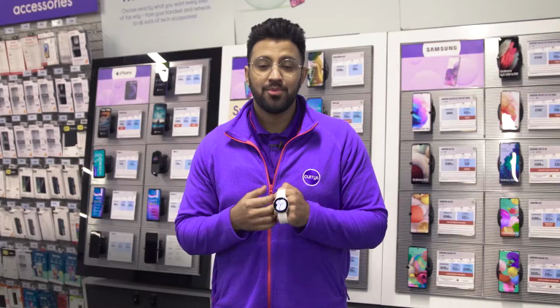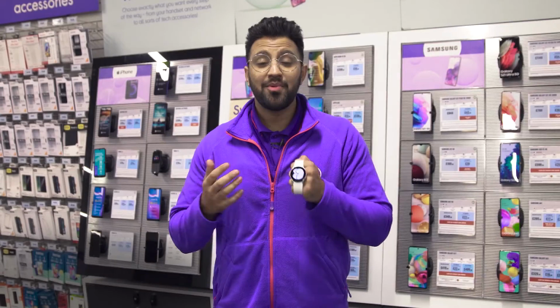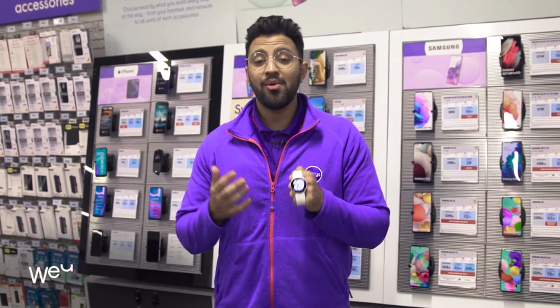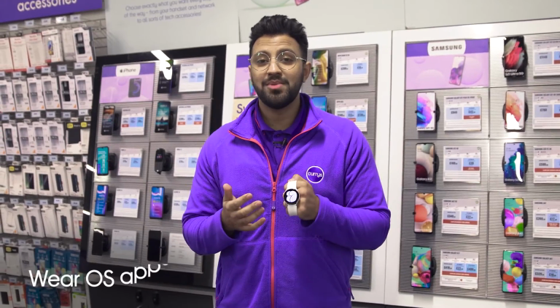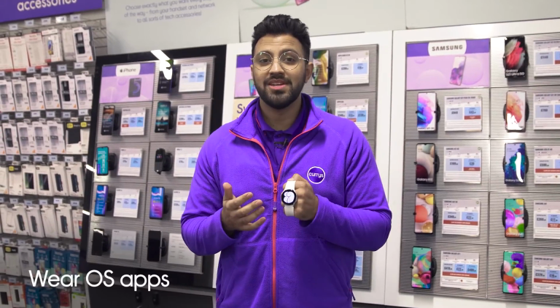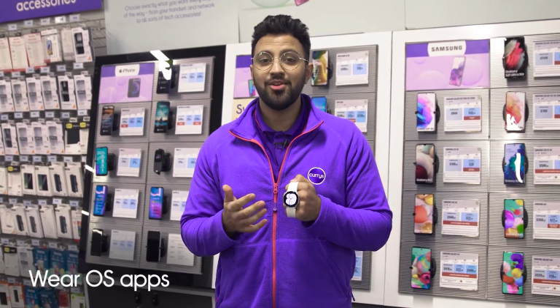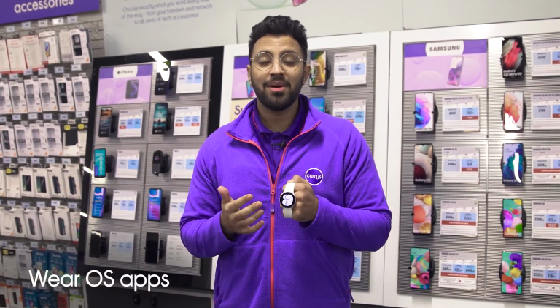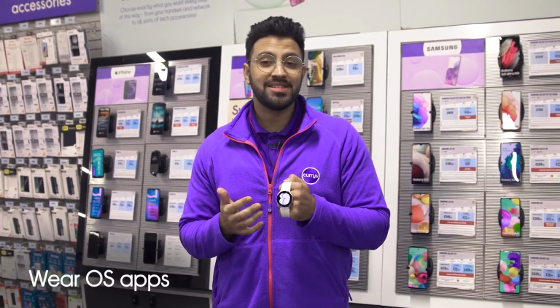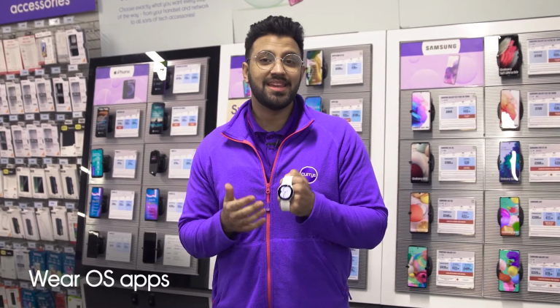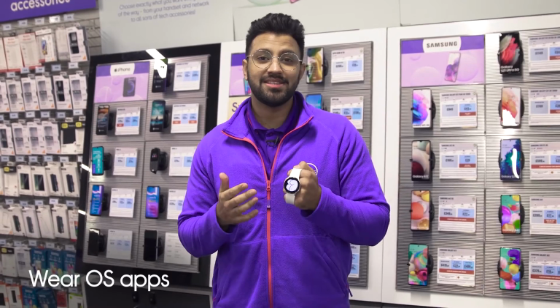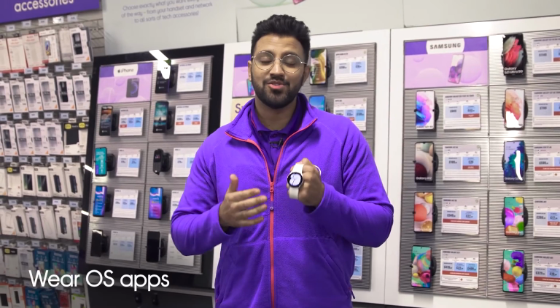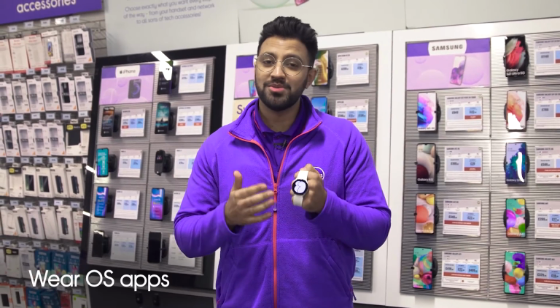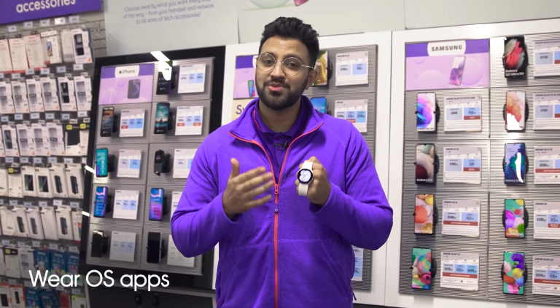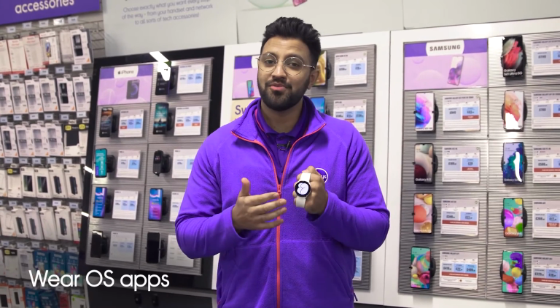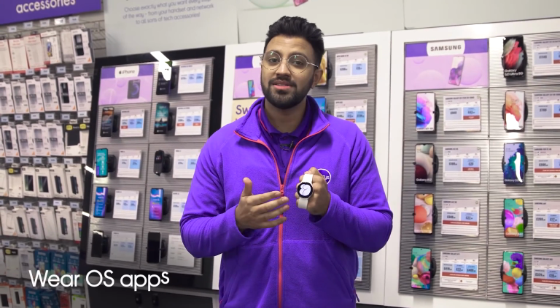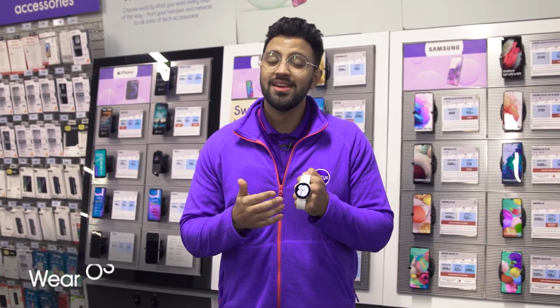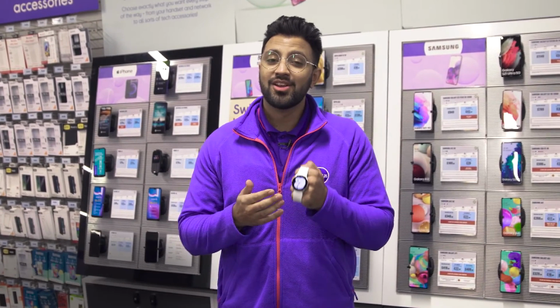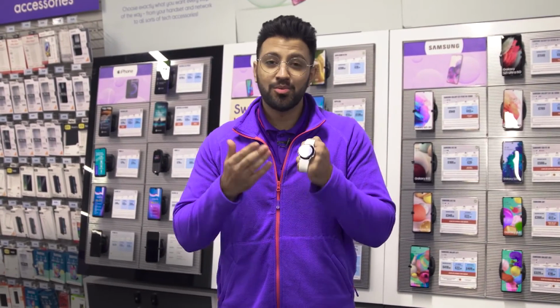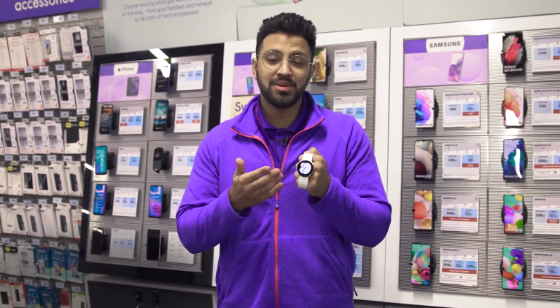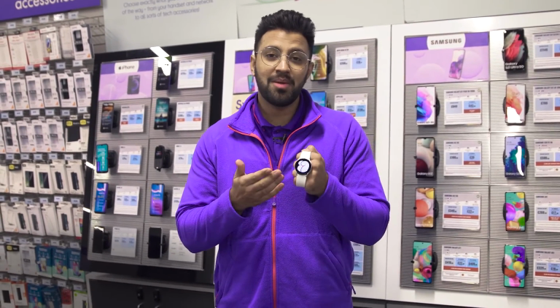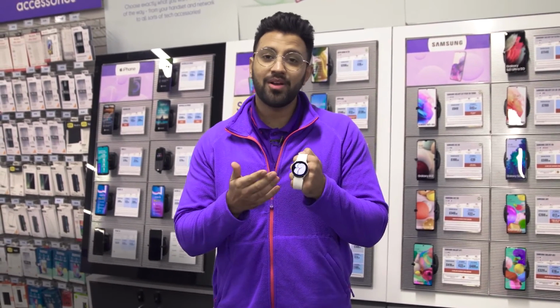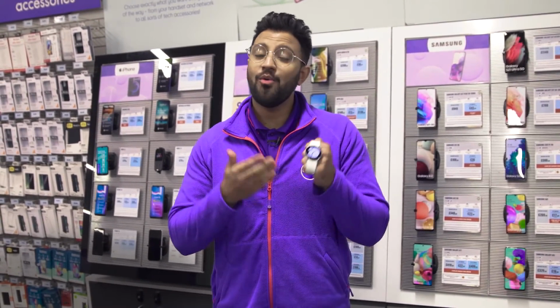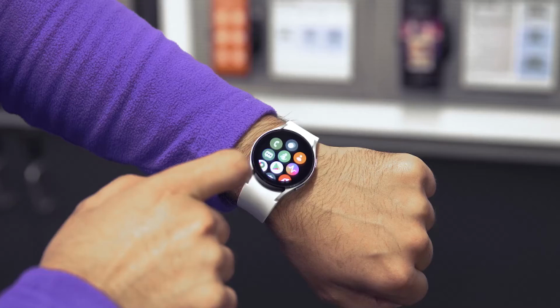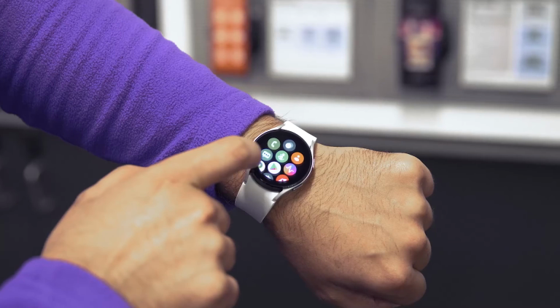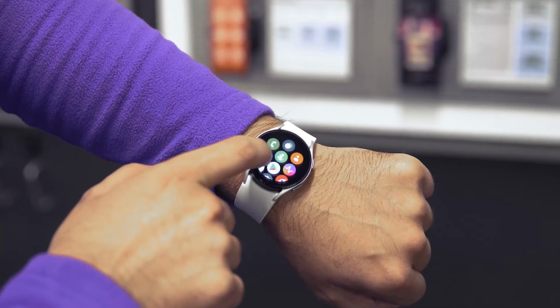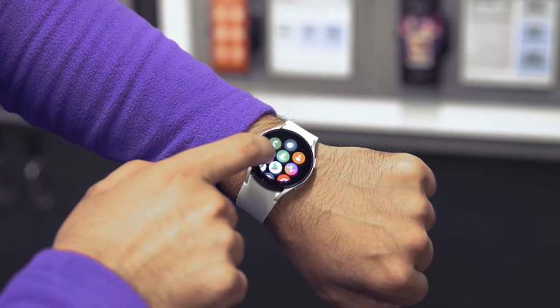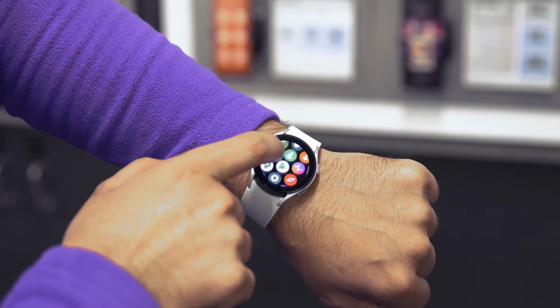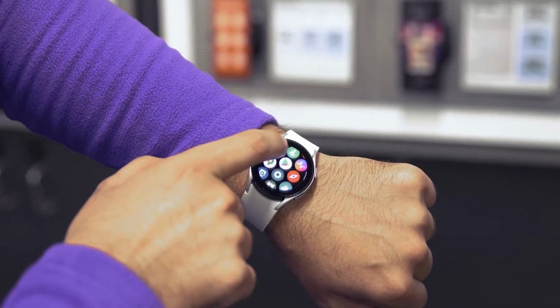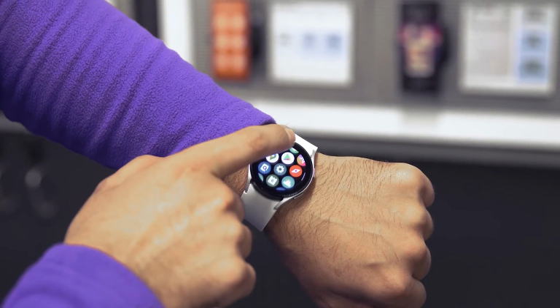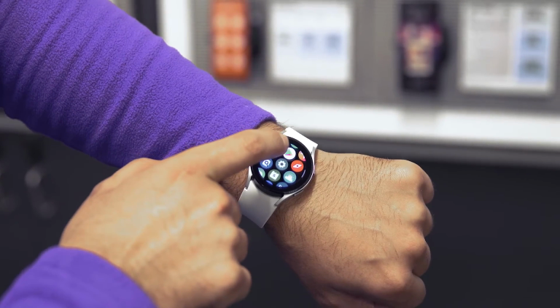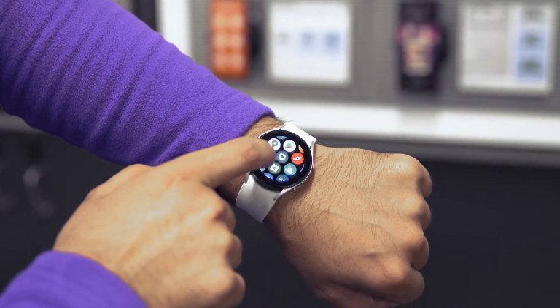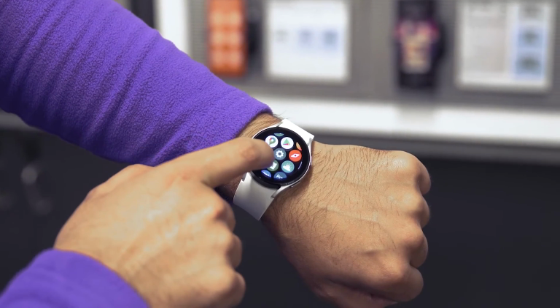With WebOS built in, you'll be able to stay connected to group chats with your friends, control music playback, or make speedy payments with a simple tap straight from your wrist.